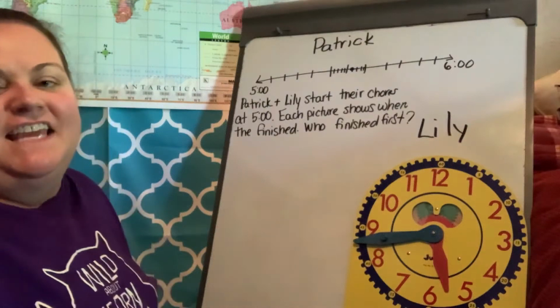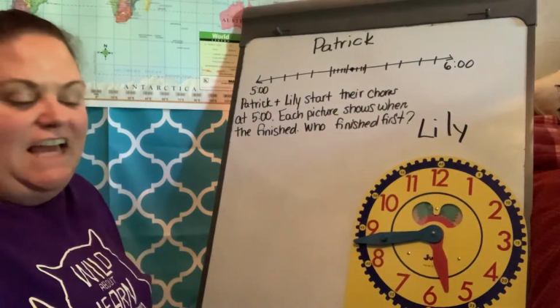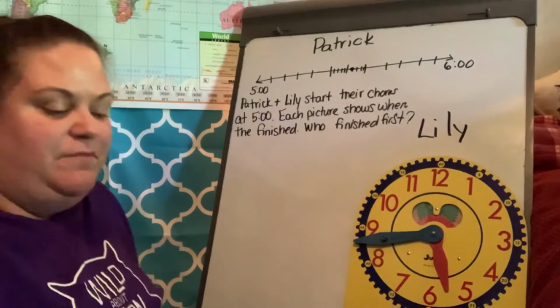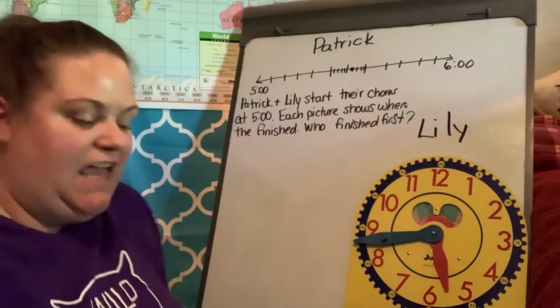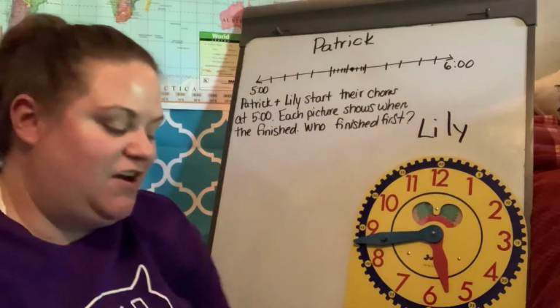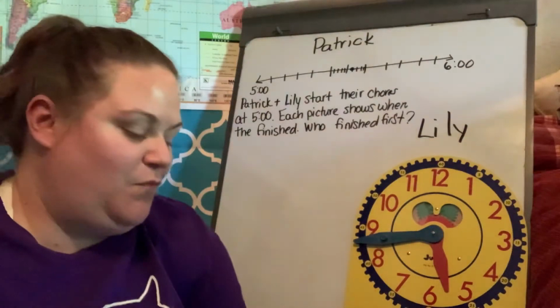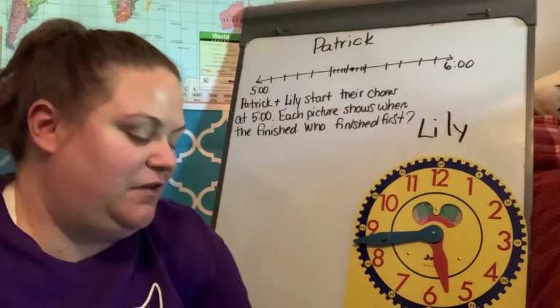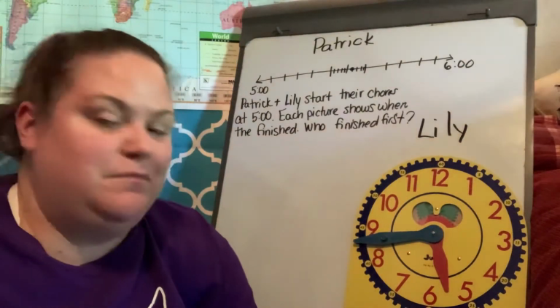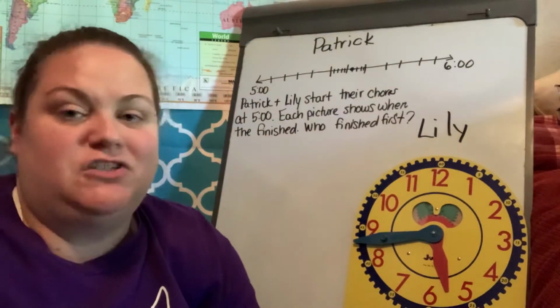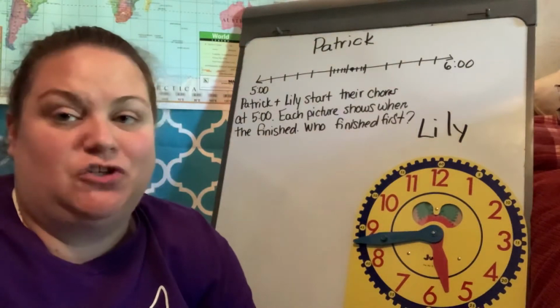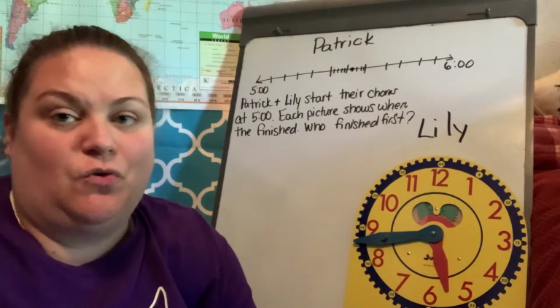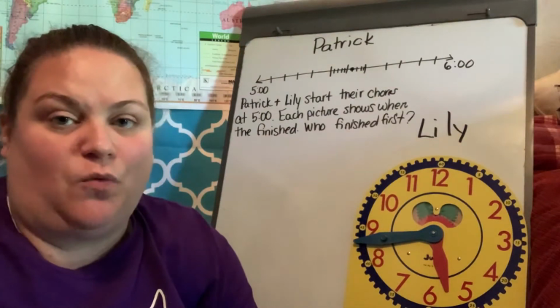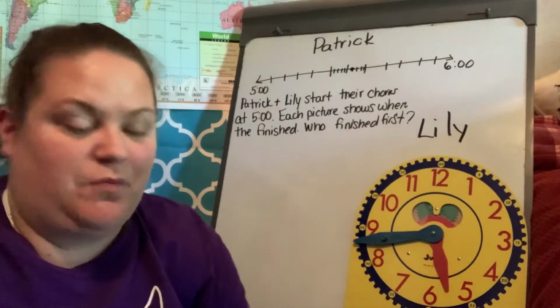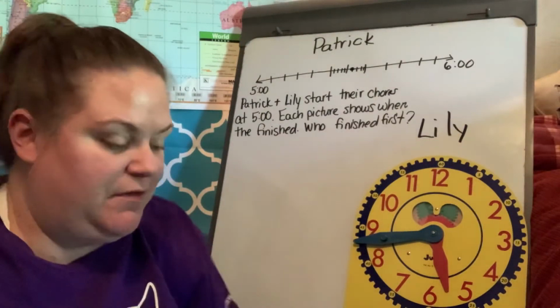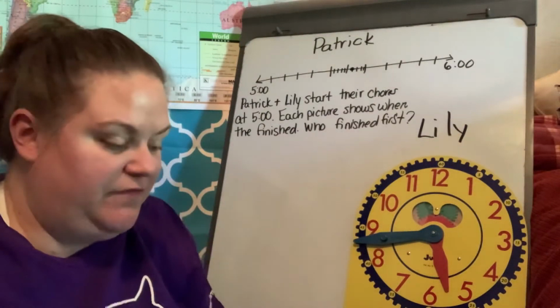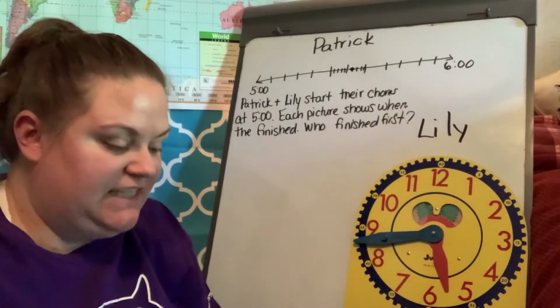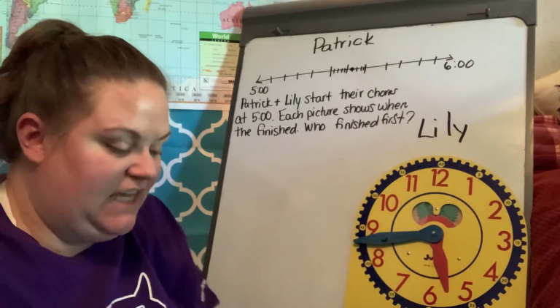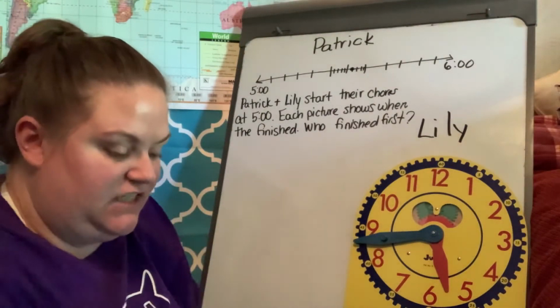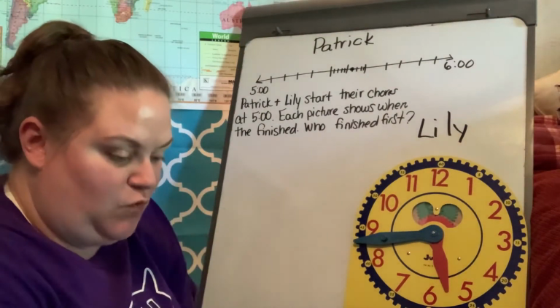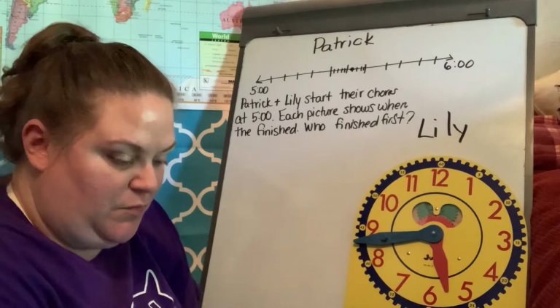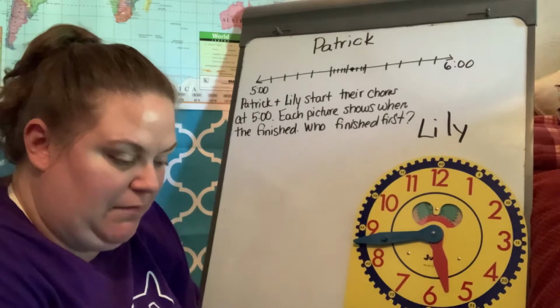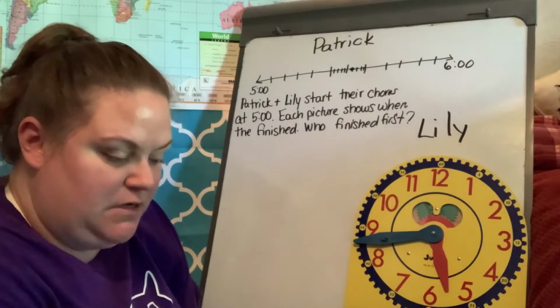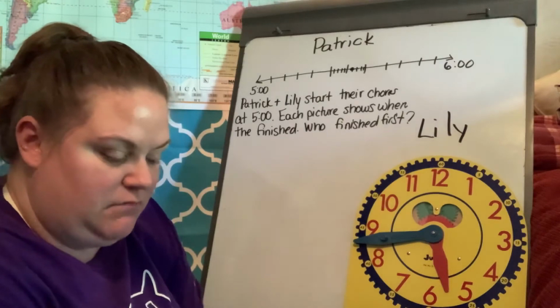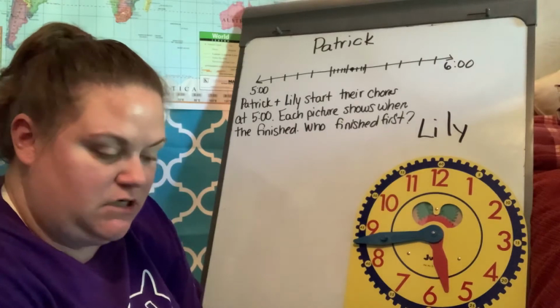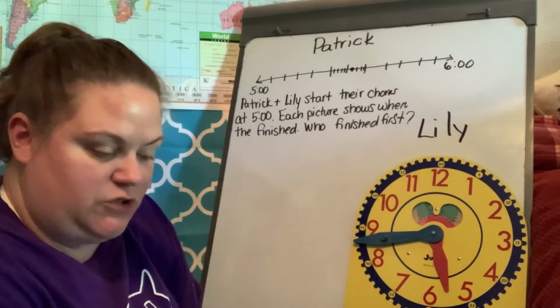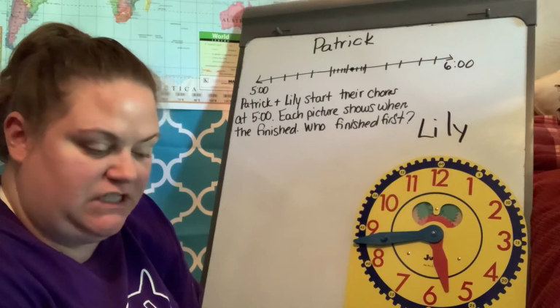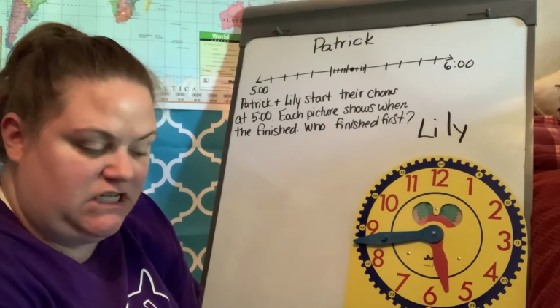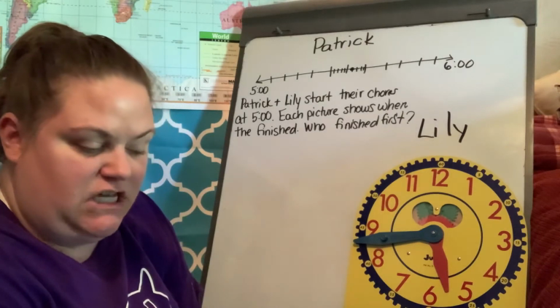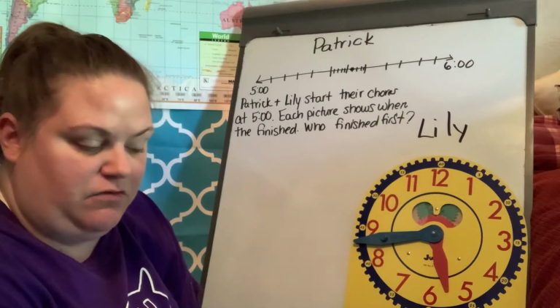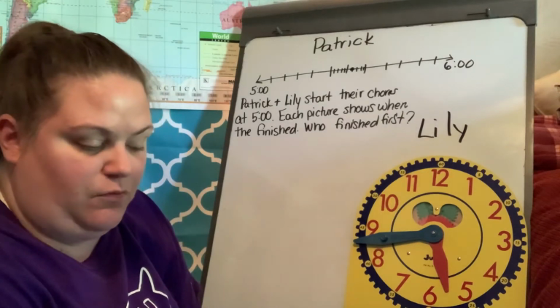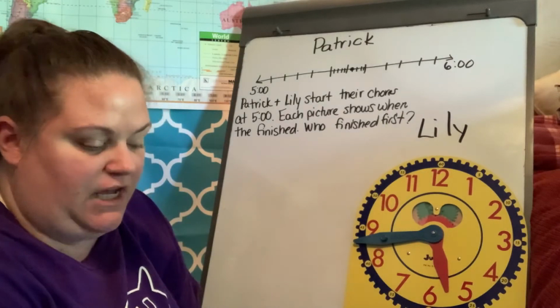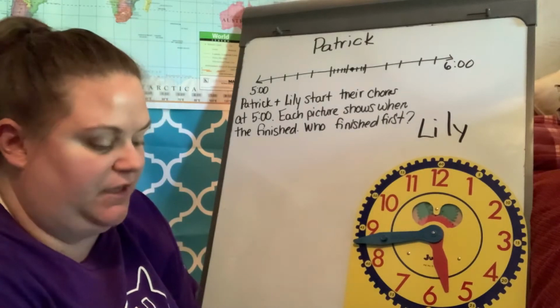Hi everybody, and welcome to our word problem of the day. It is word problem number 23, I believe.